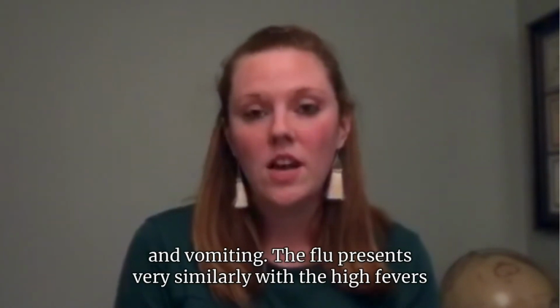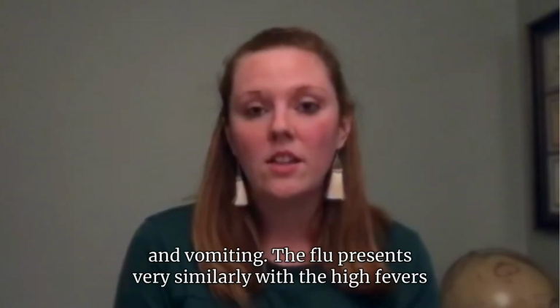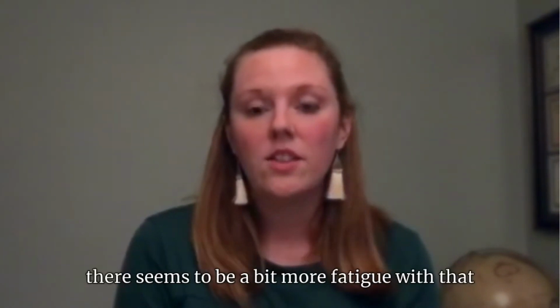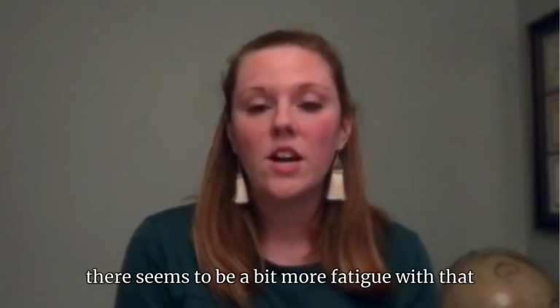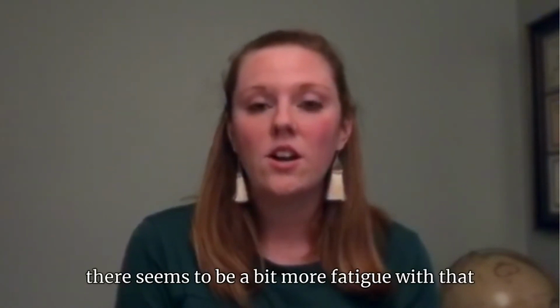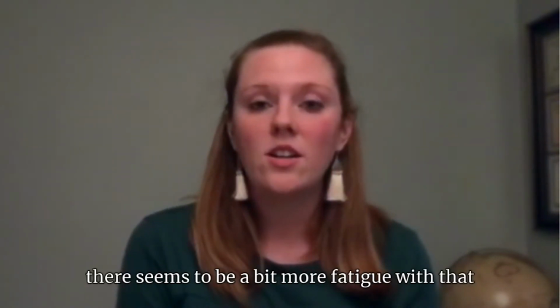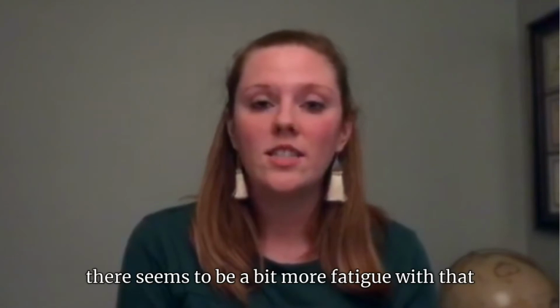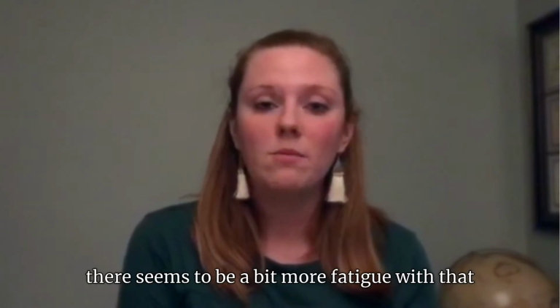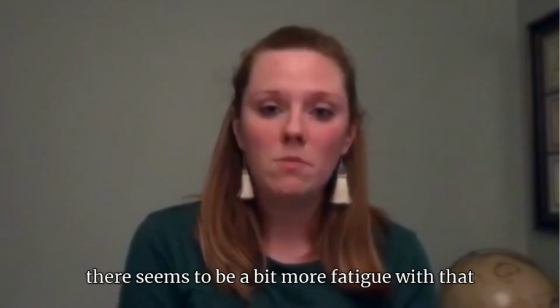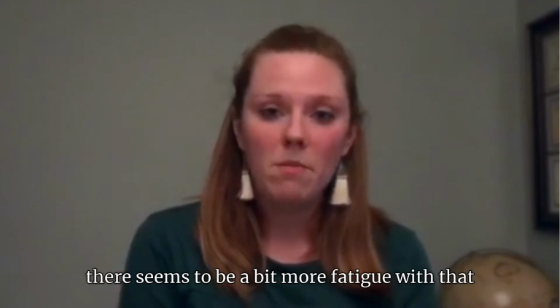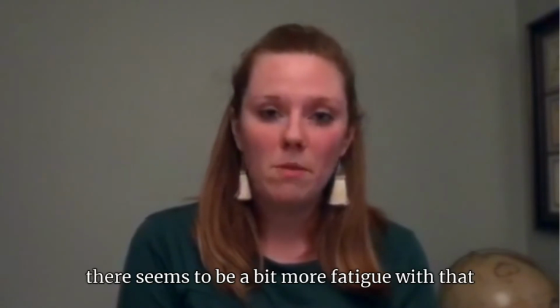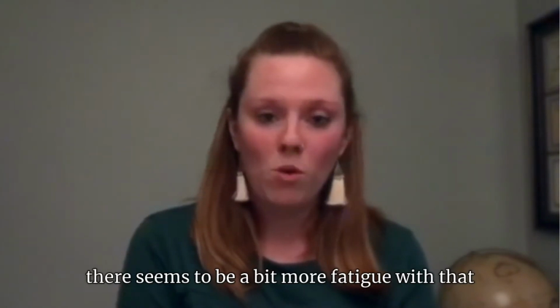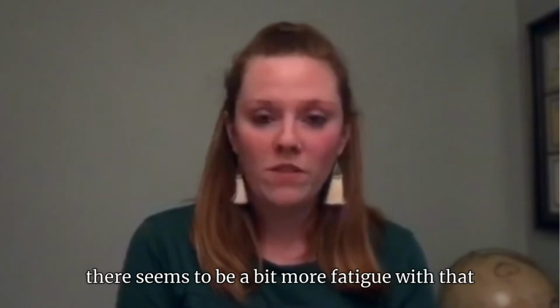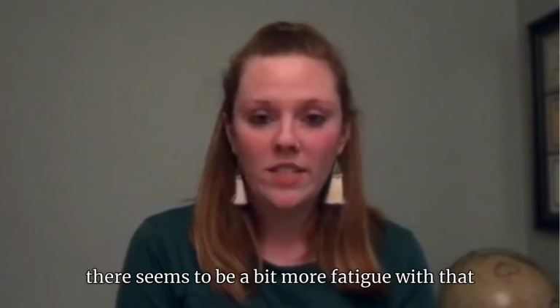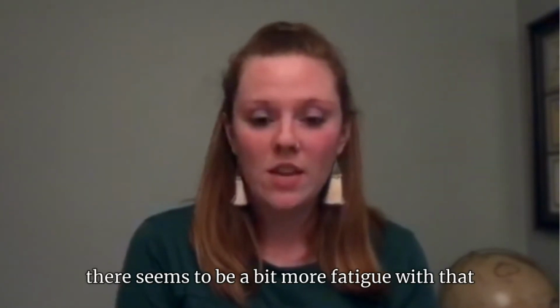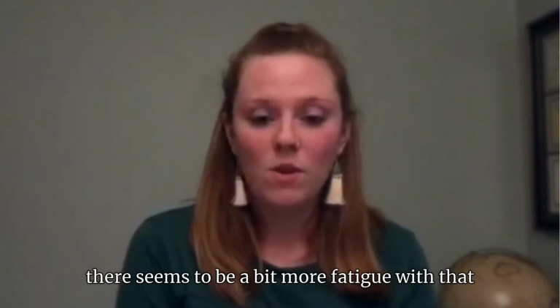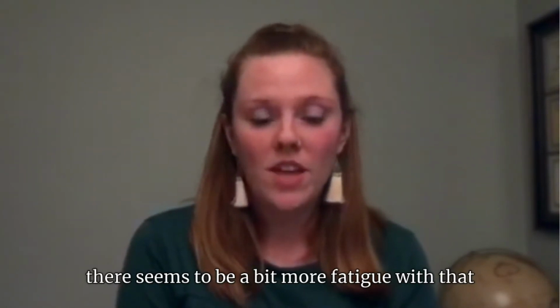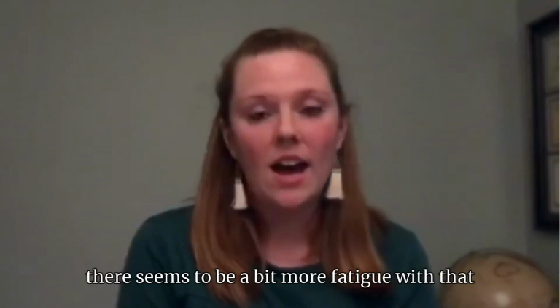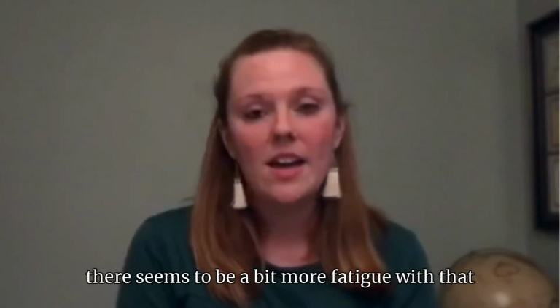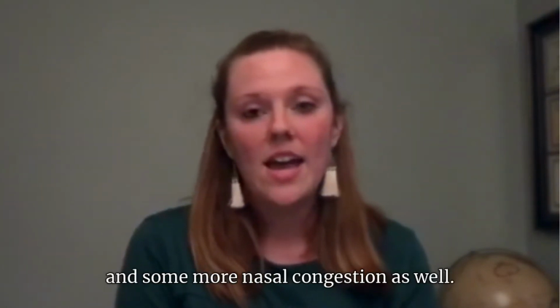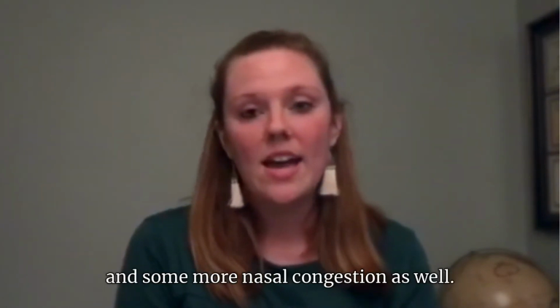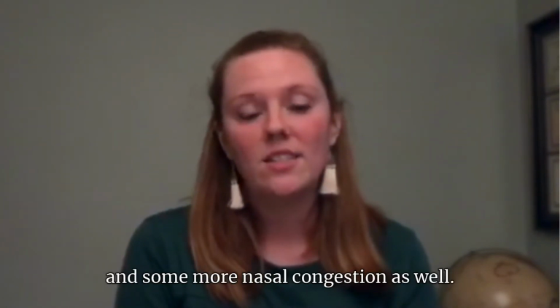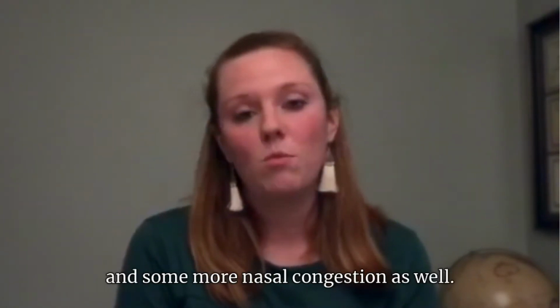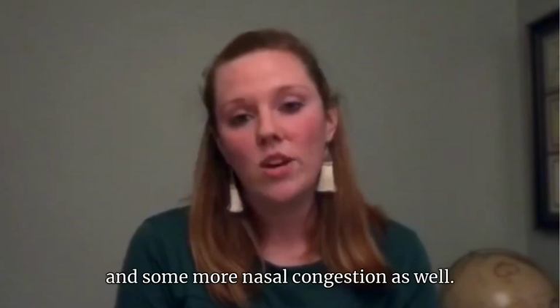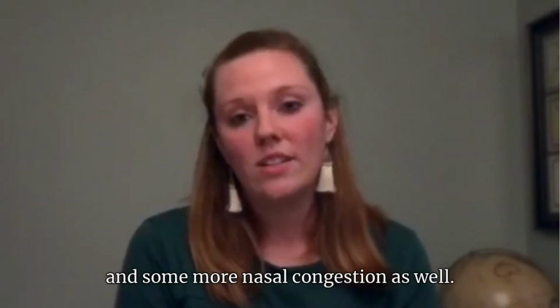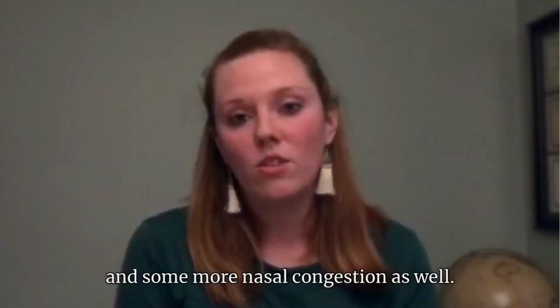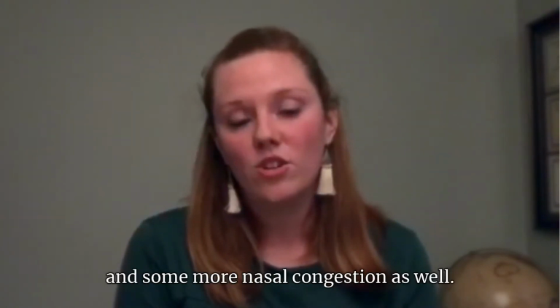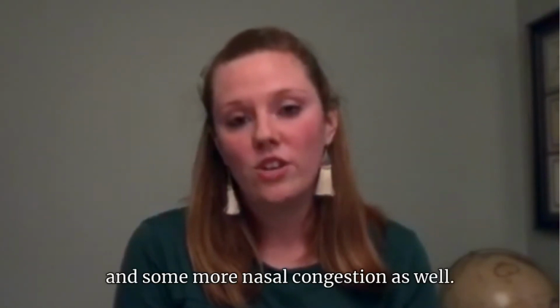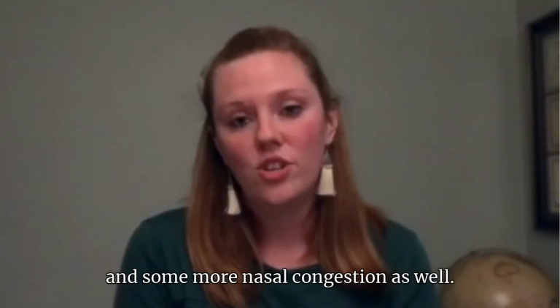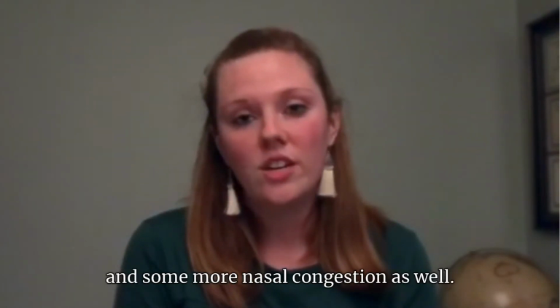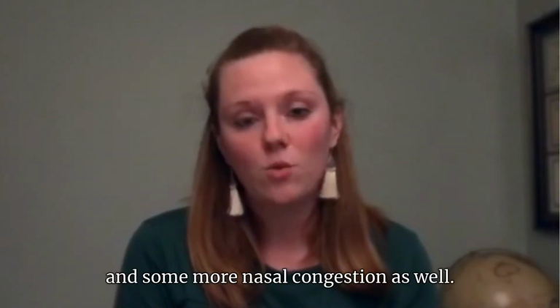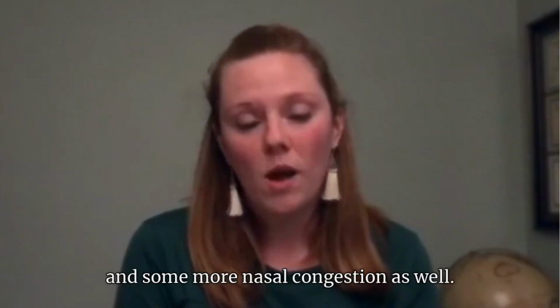The flu presents very similarly with the high fevers, though there seems to be a bit more fatigue with that, and some more nasal congestion as well.